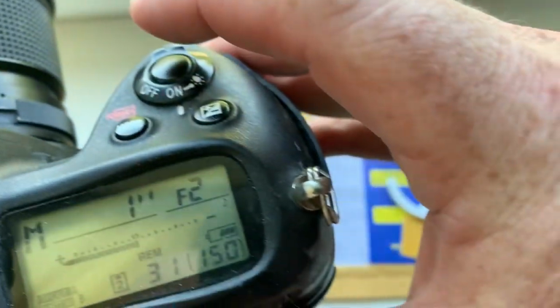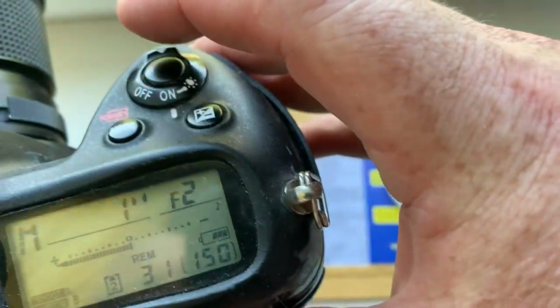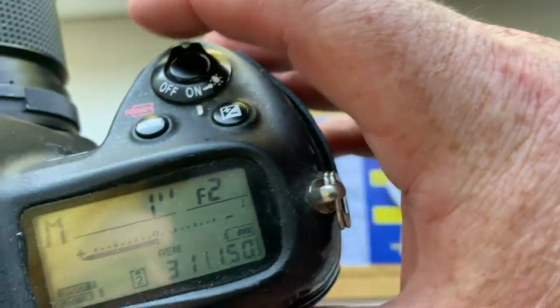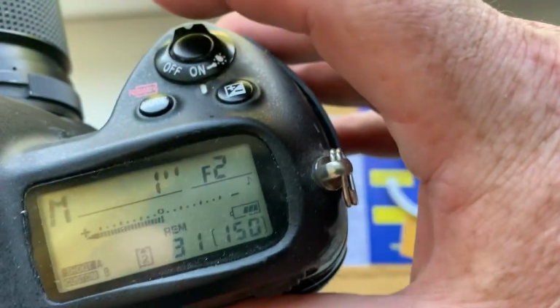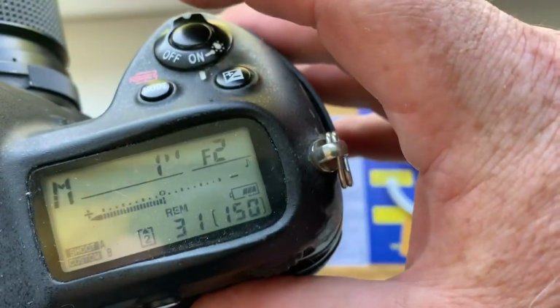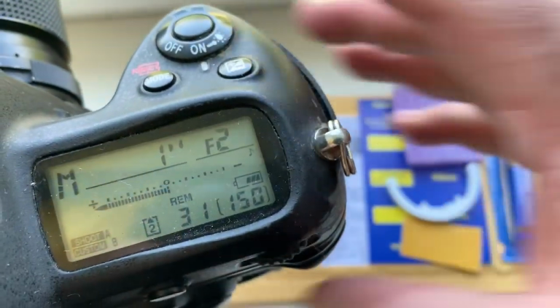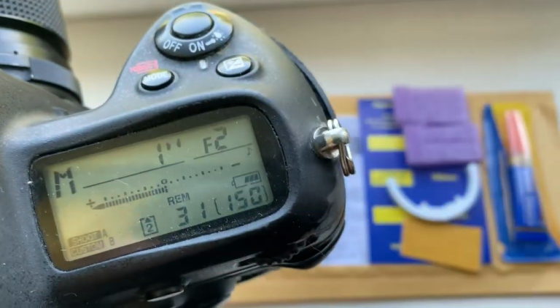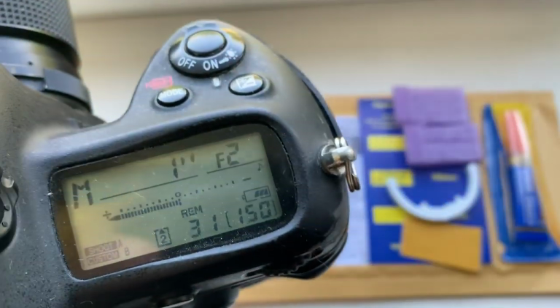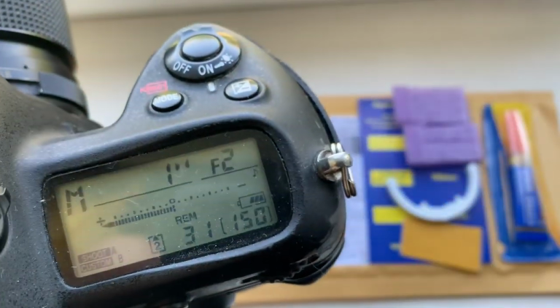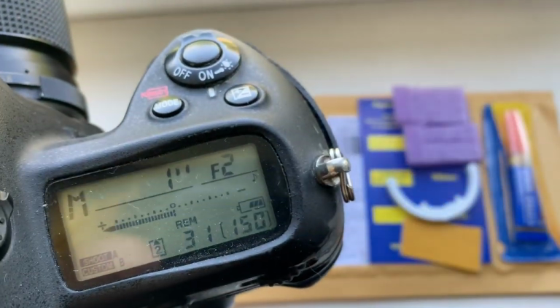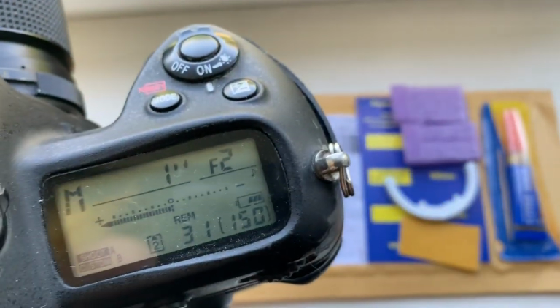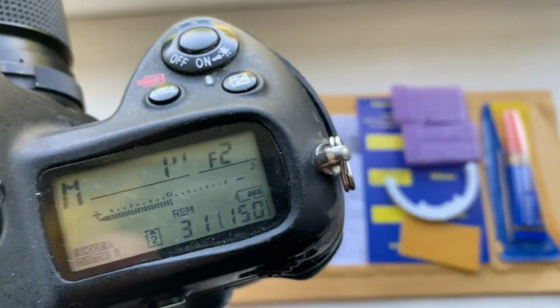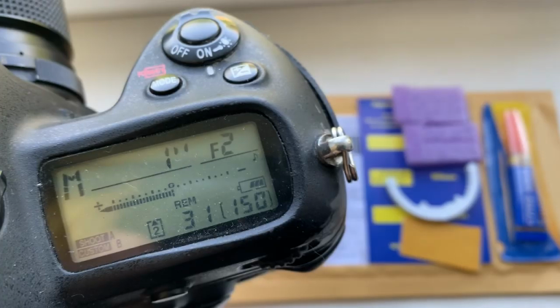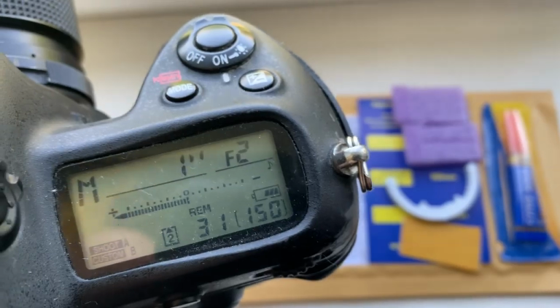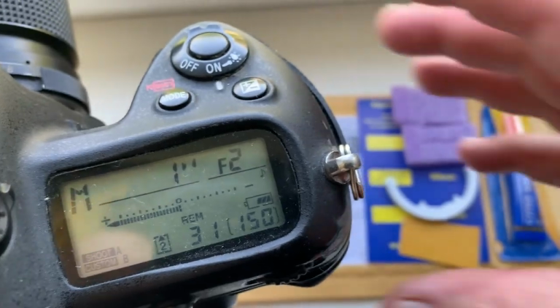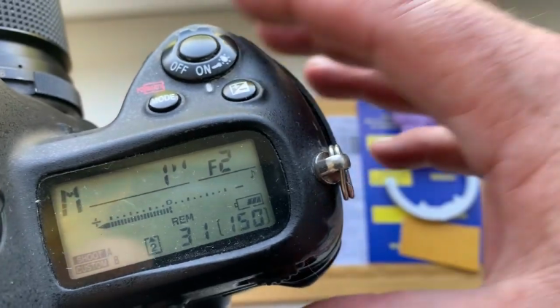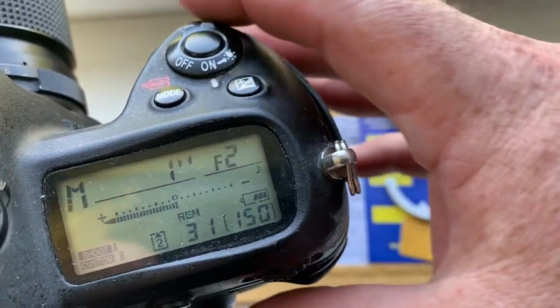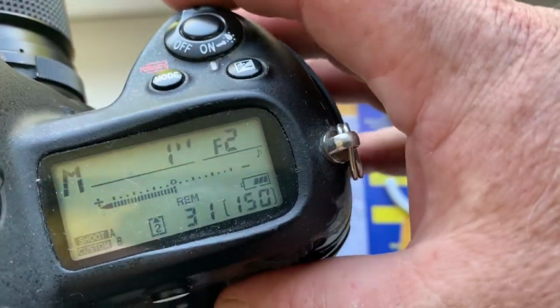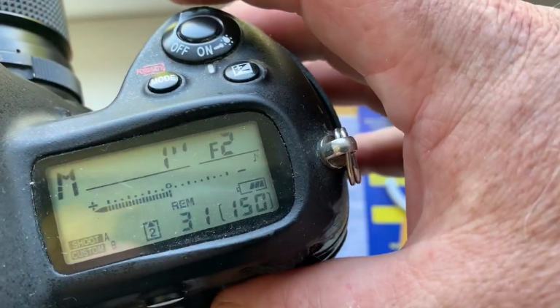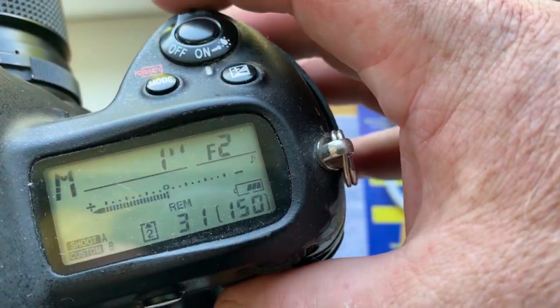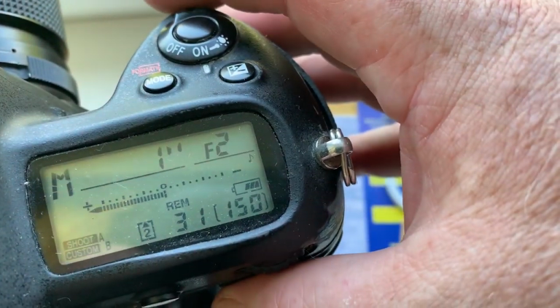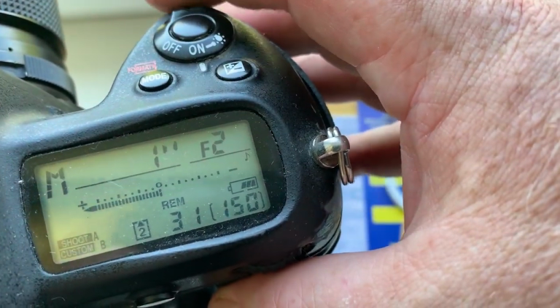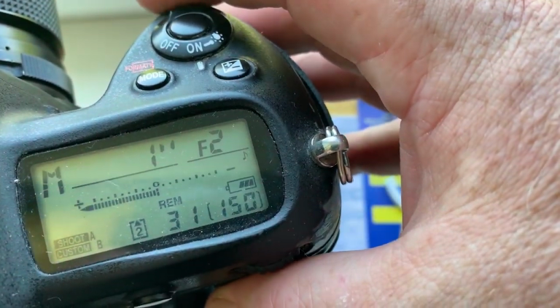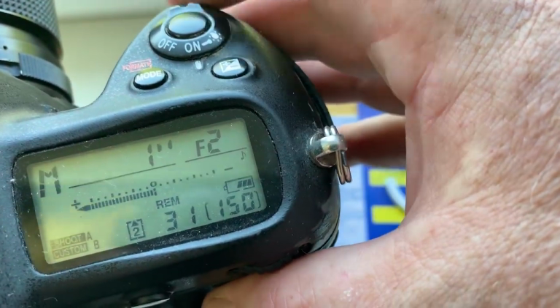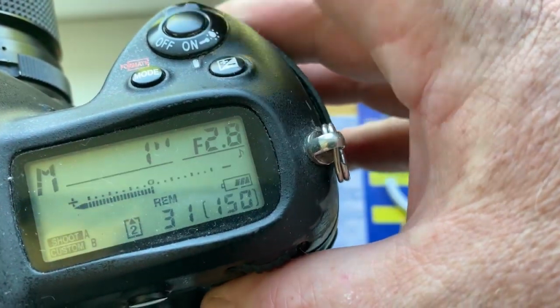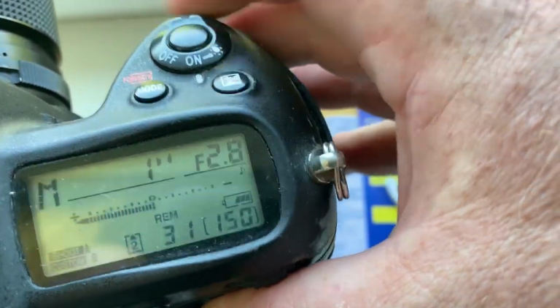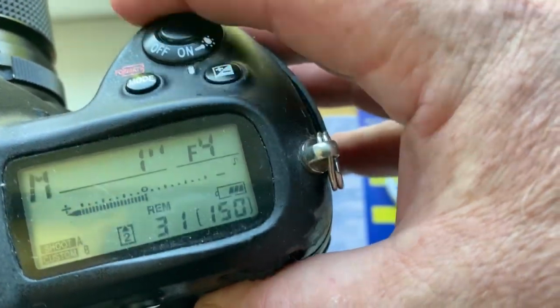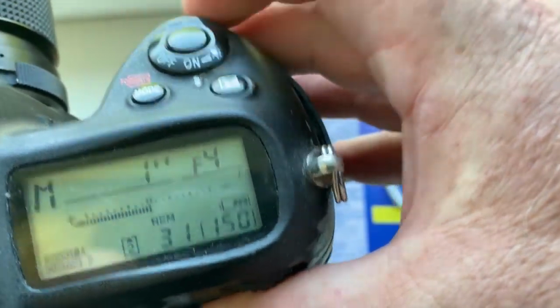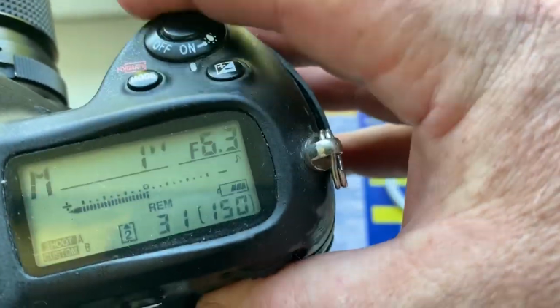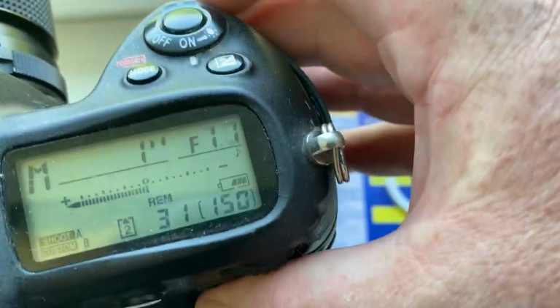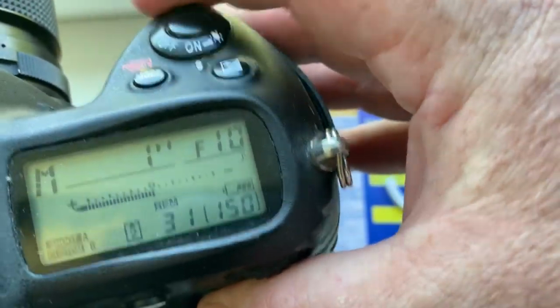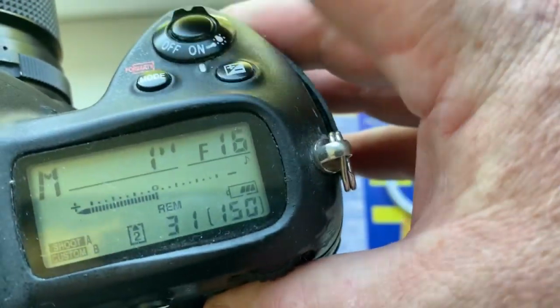Look, I pre-programmed the focal length to 24mm, aperture range from 2 to 16.